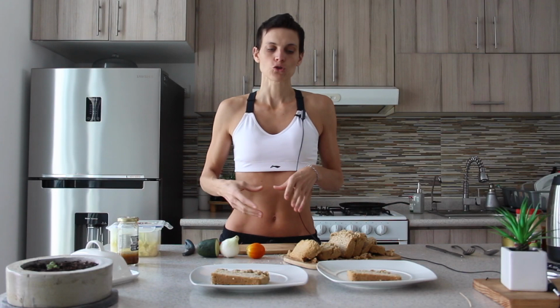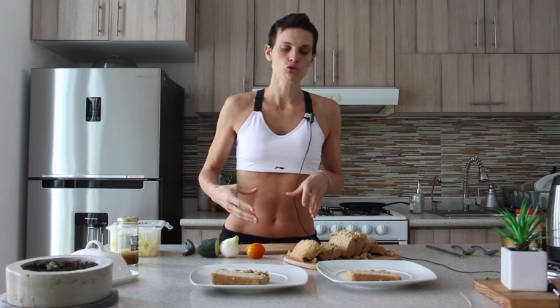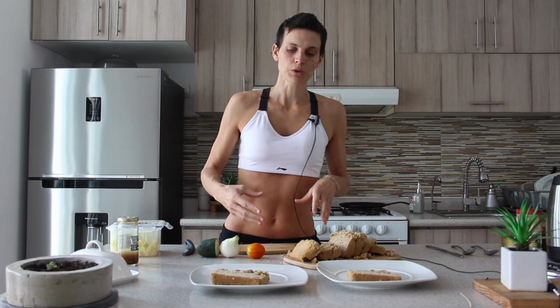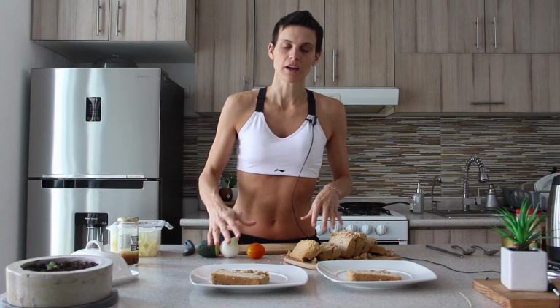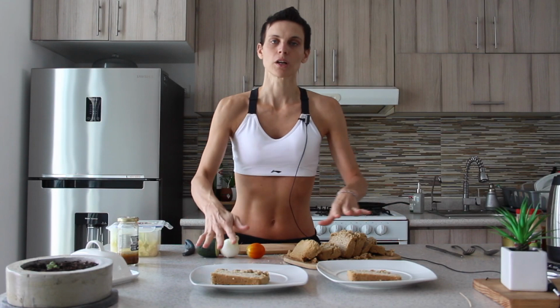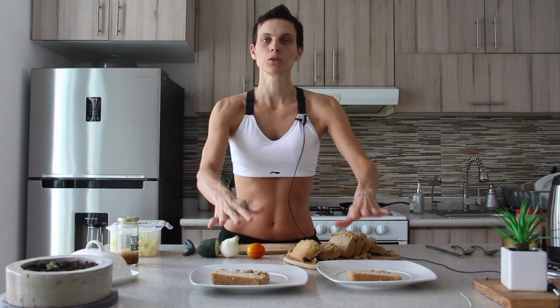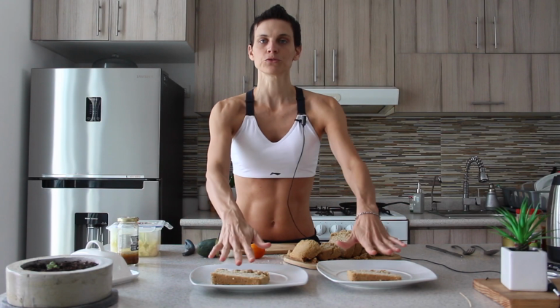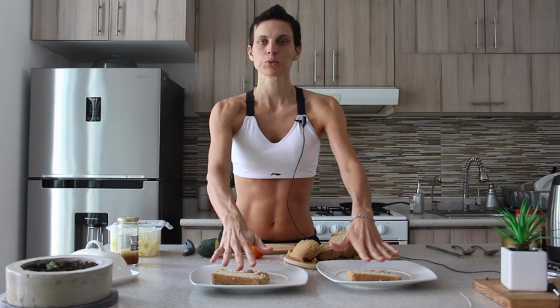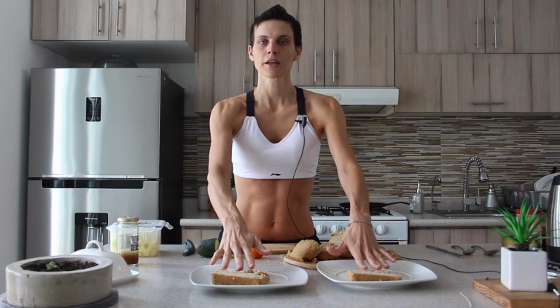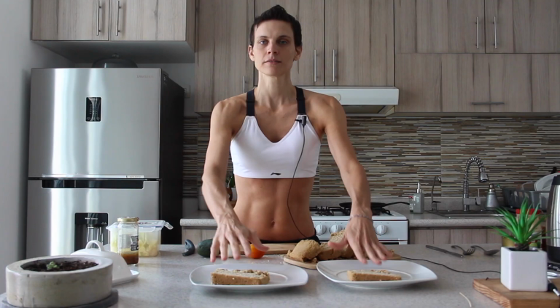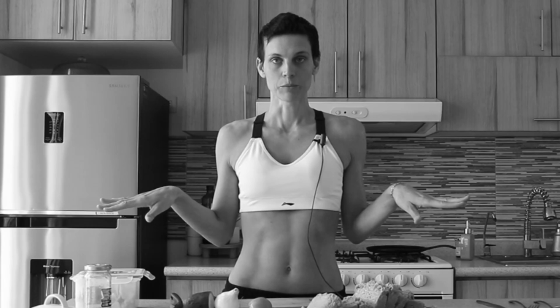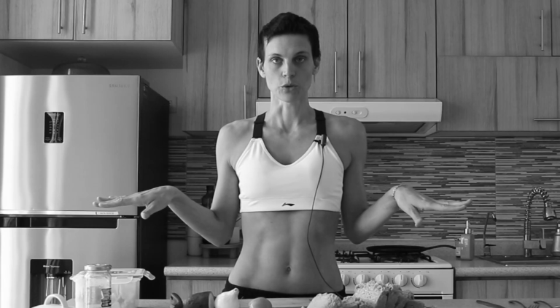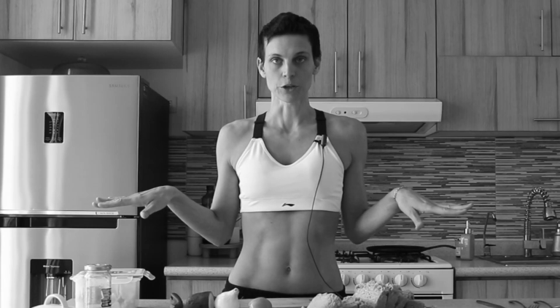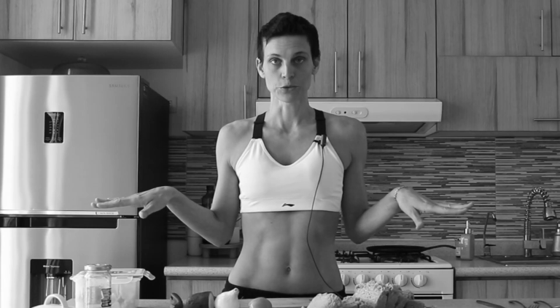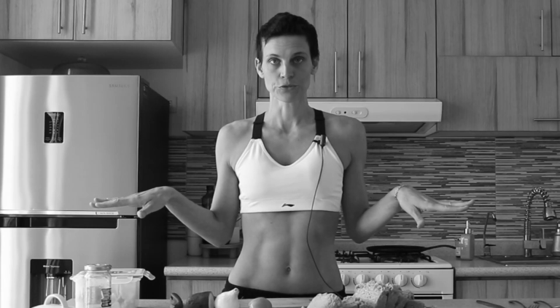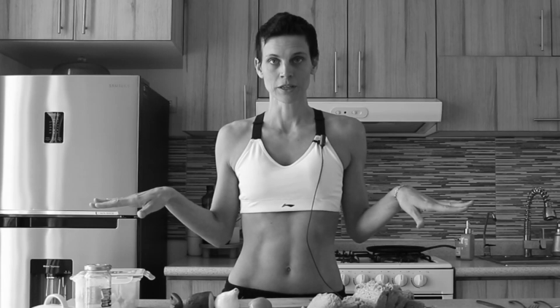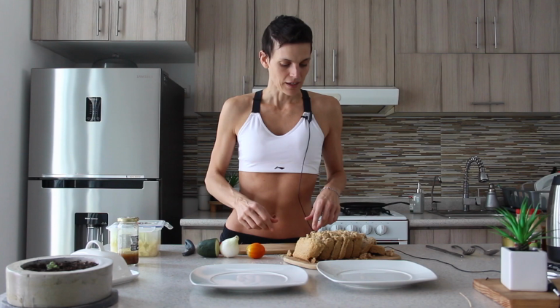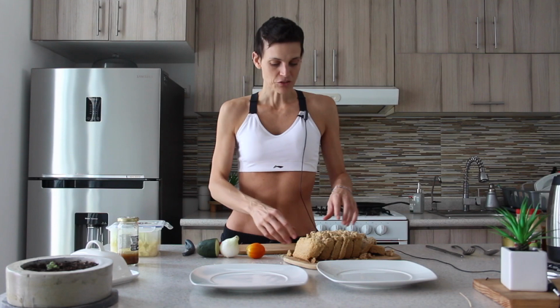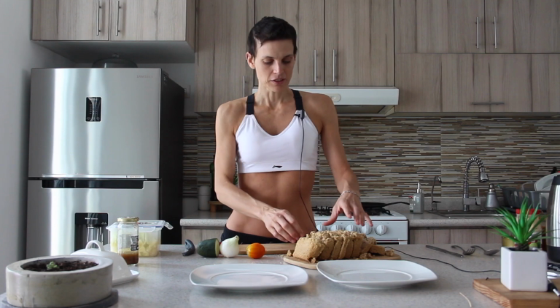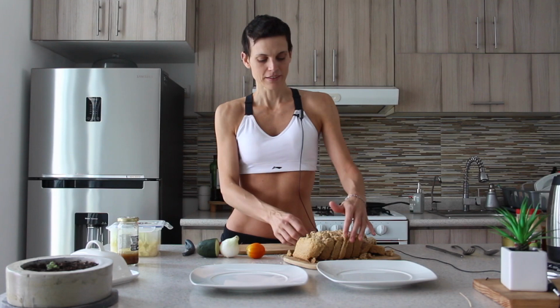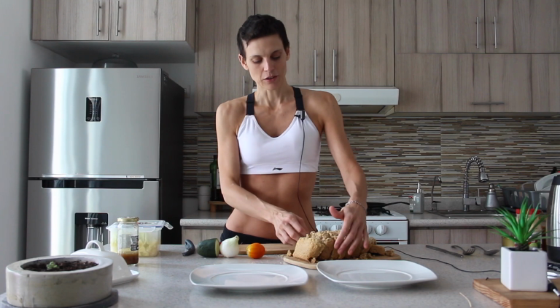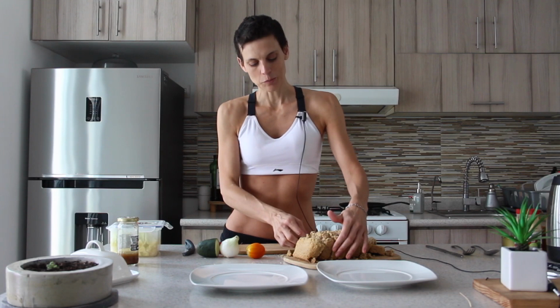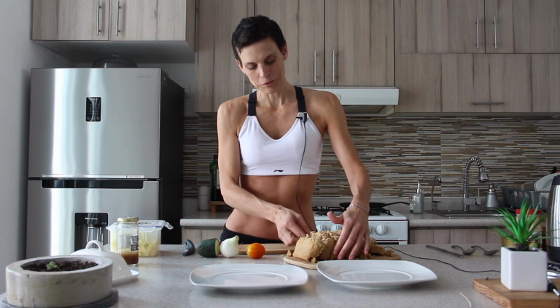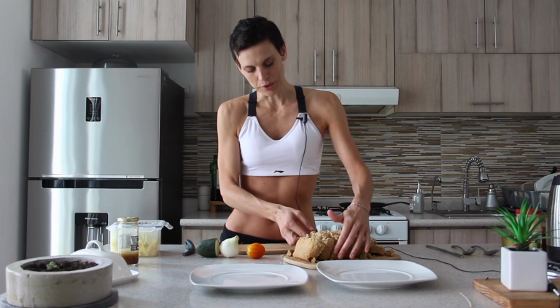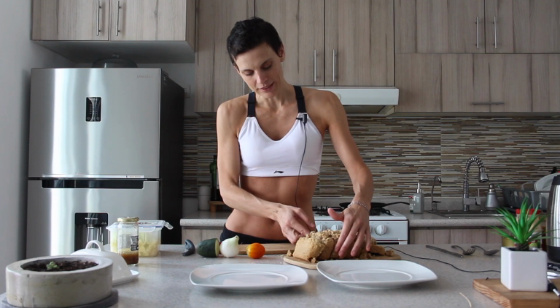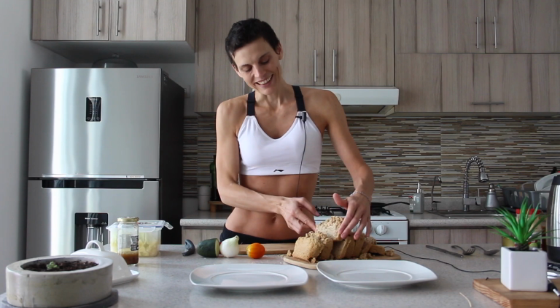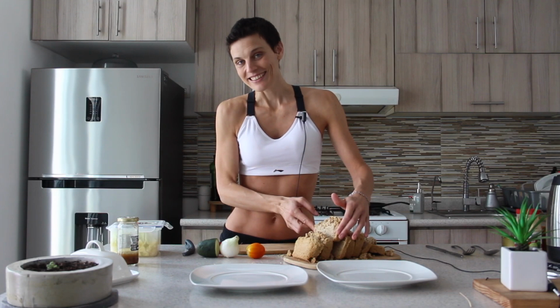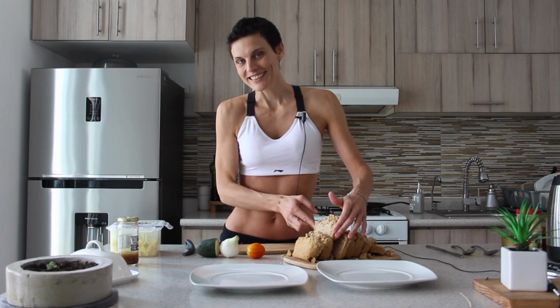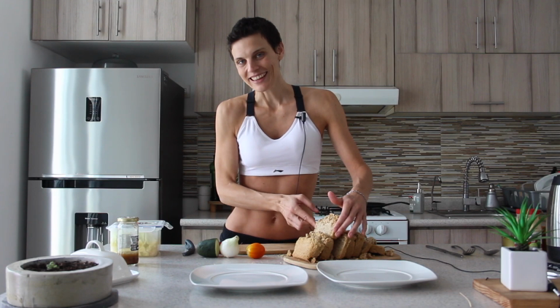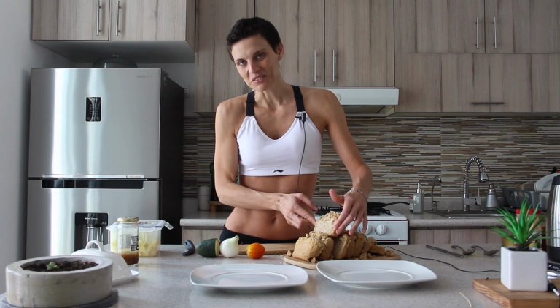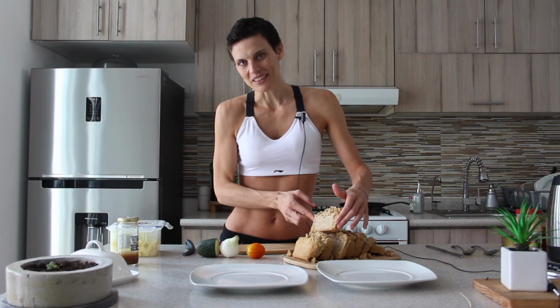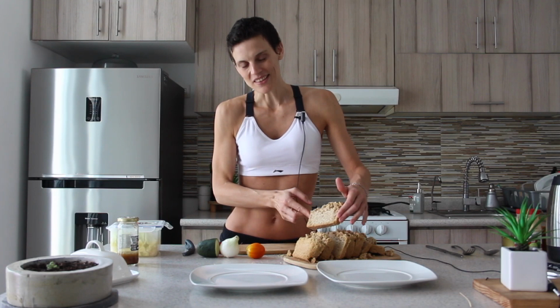Usually I have a gluten-free bread. I'm totally gluten-free. Actually, it's a homemade bread. It didn't like the fridge.